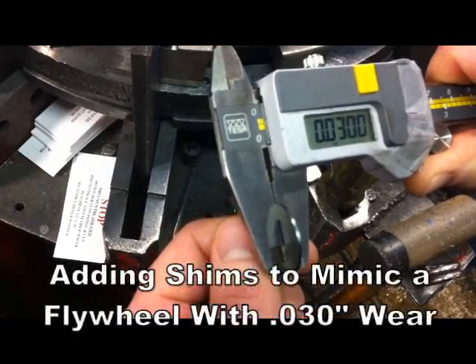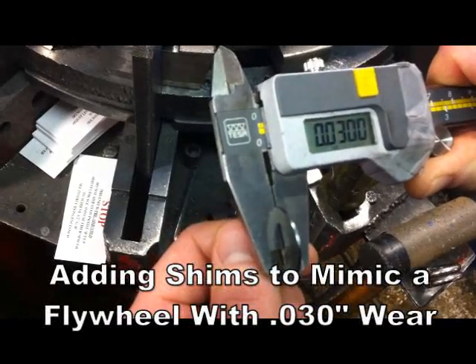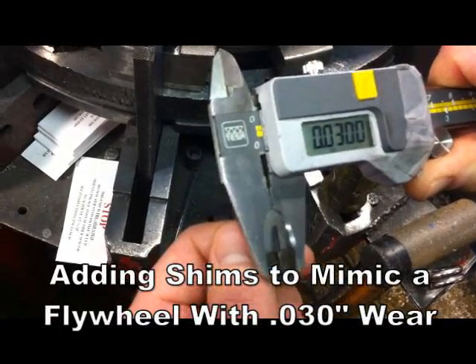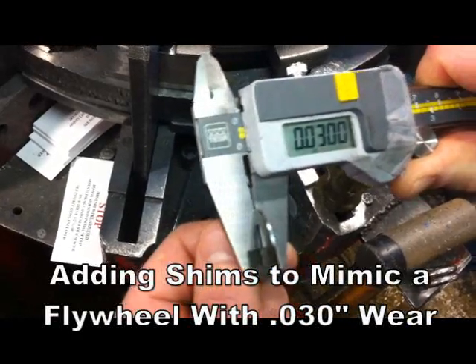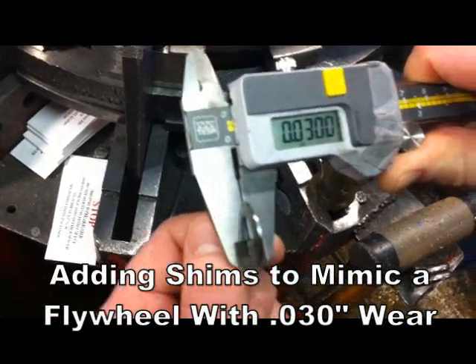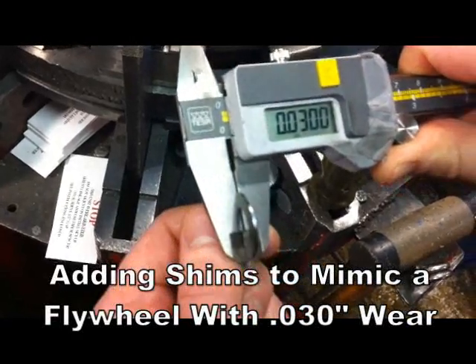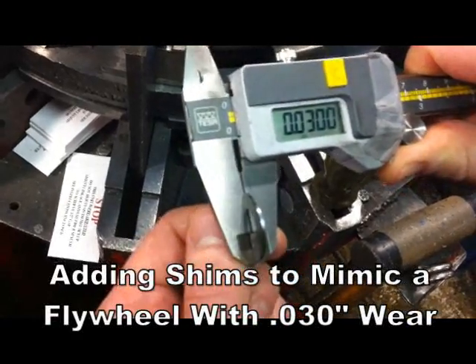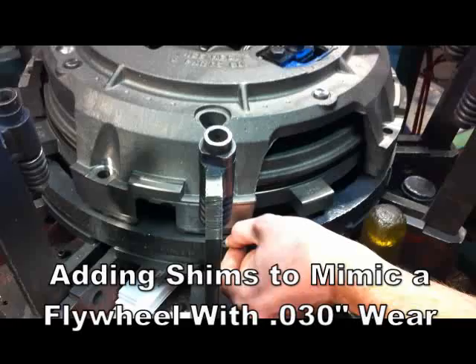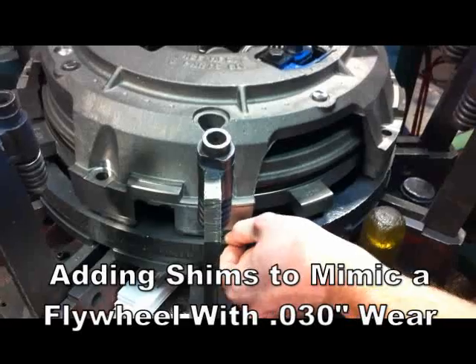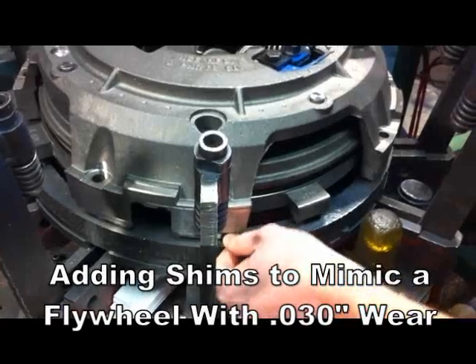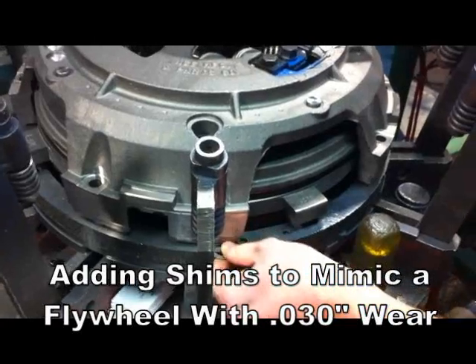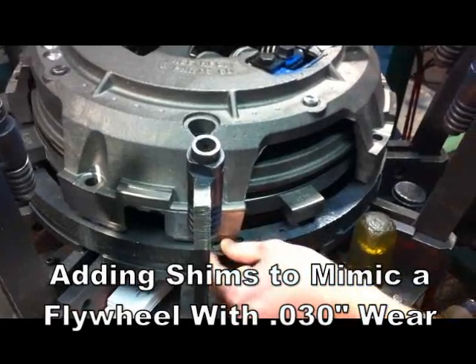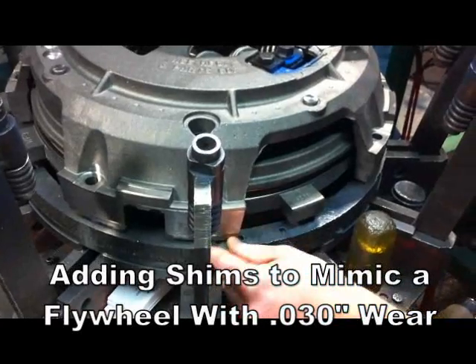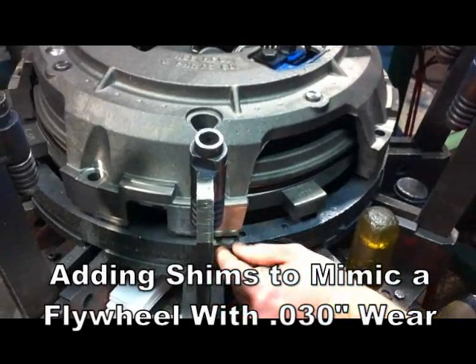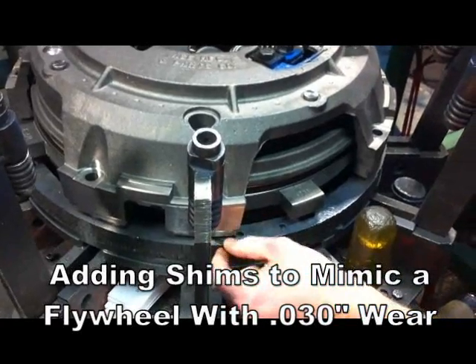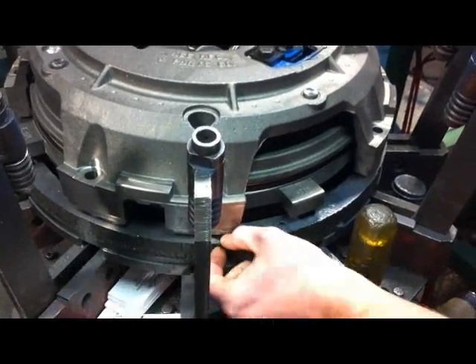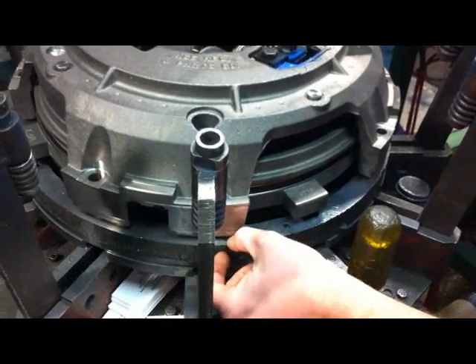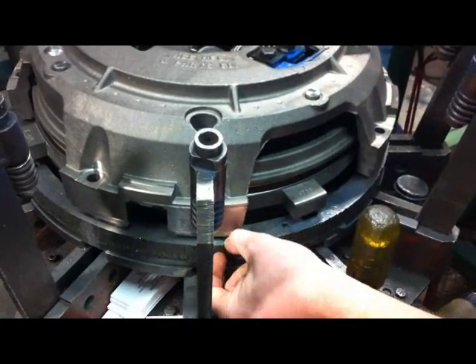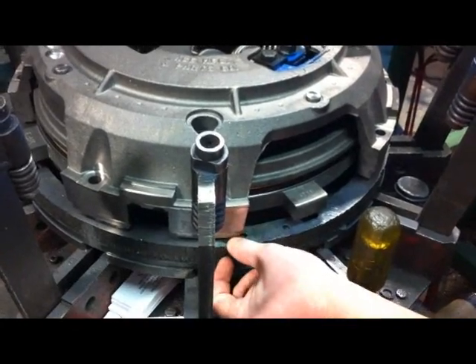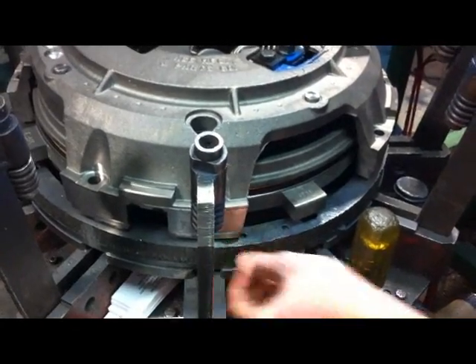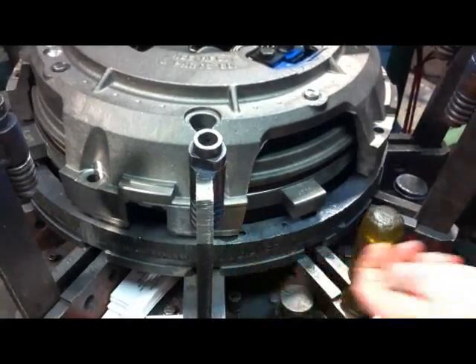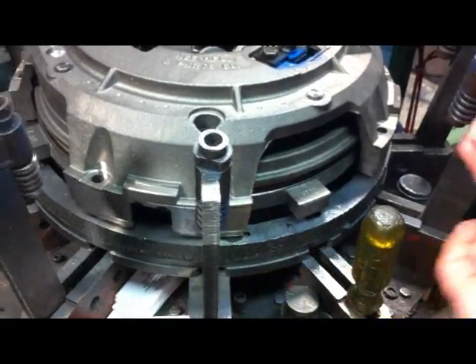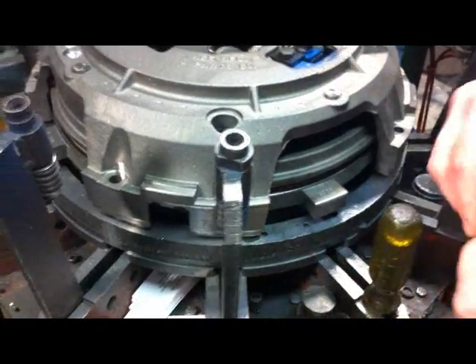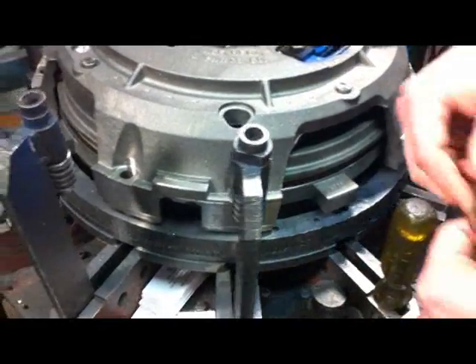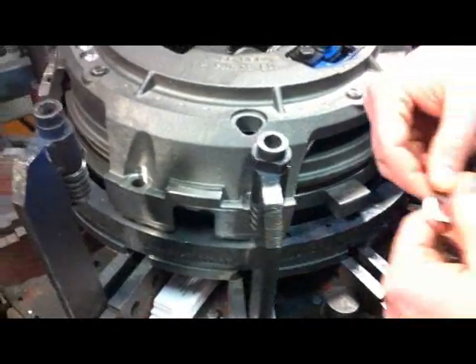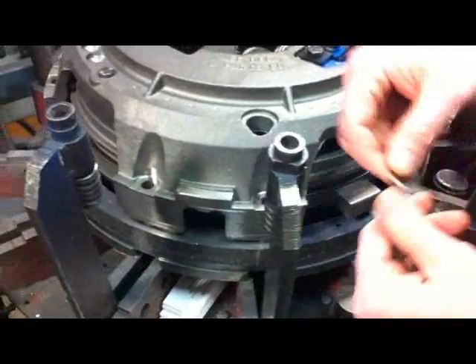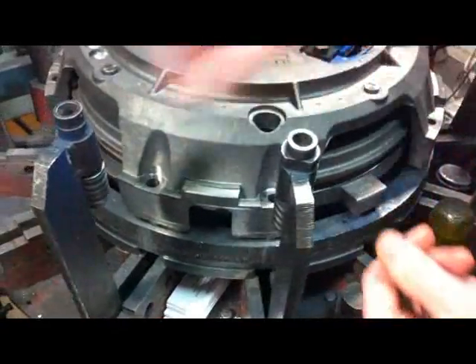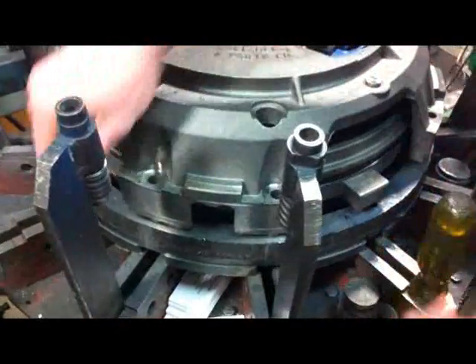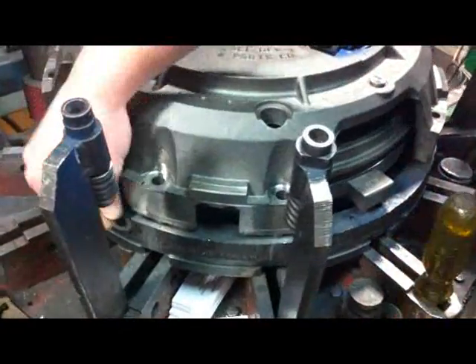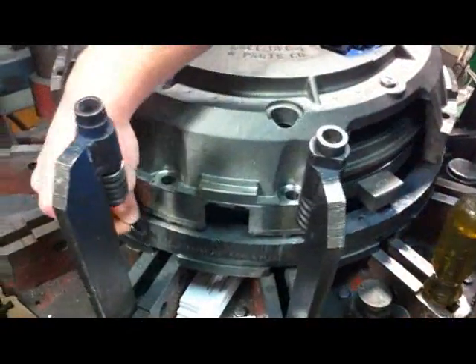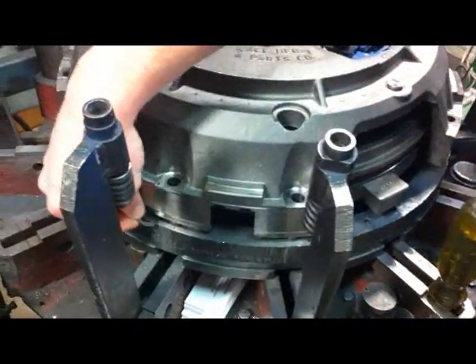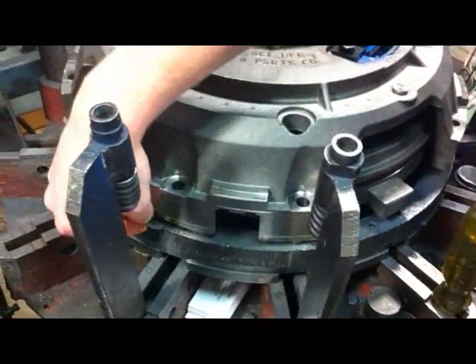By adding shims, we represent a clutch sitting on a flywheel surface with 30 thousandths of disc wear.